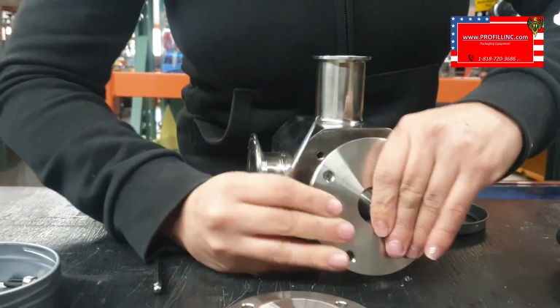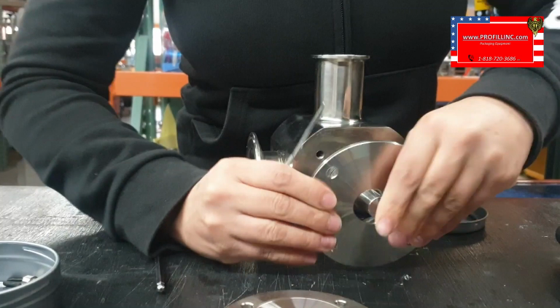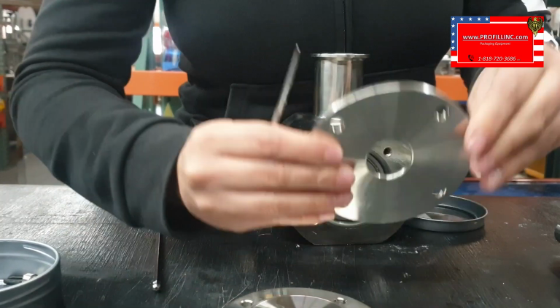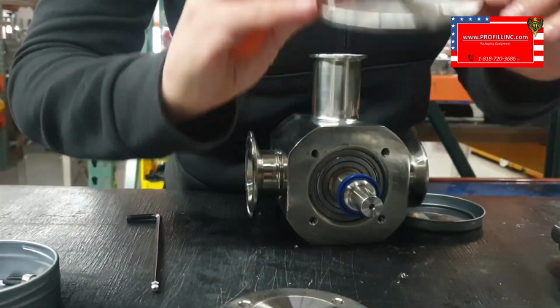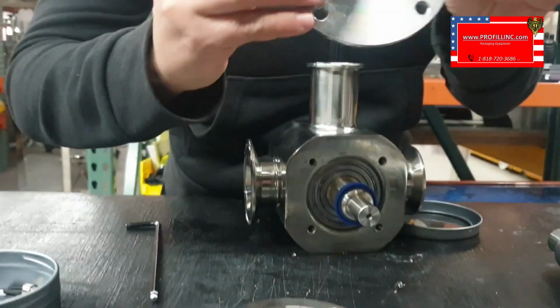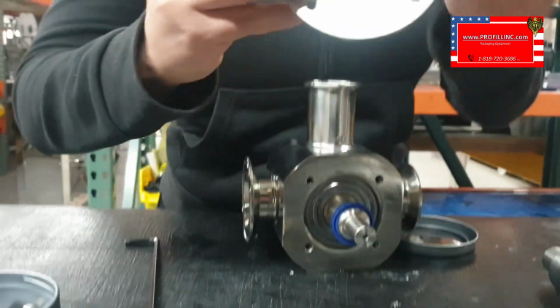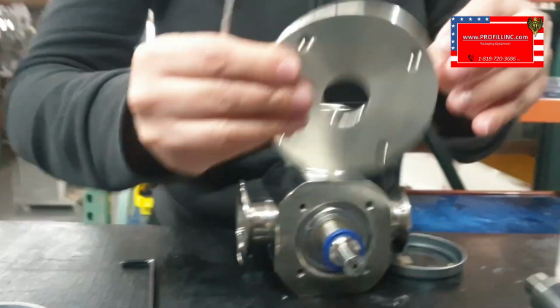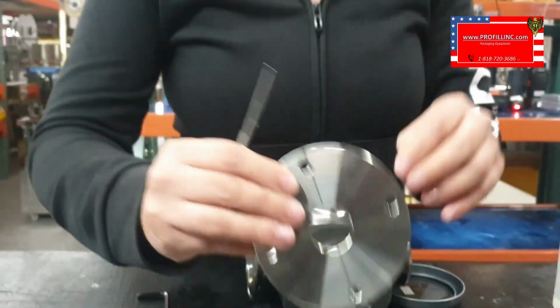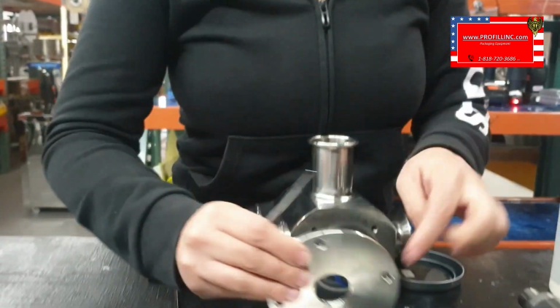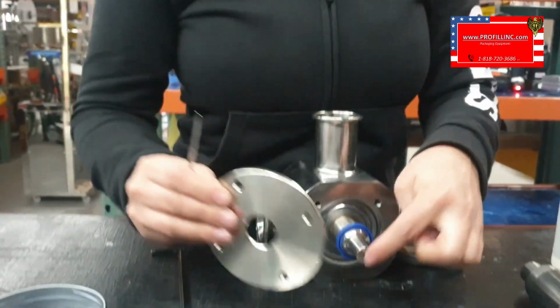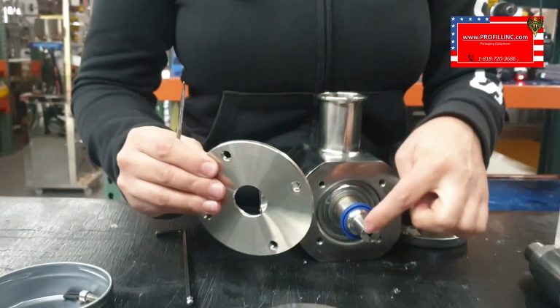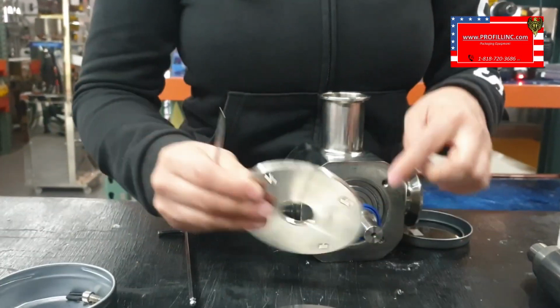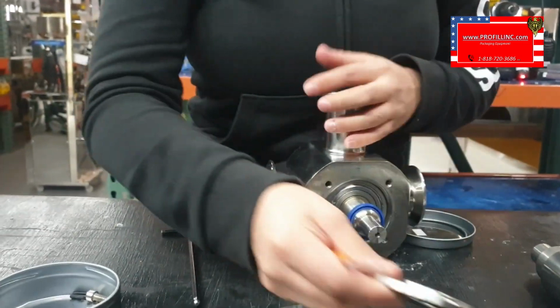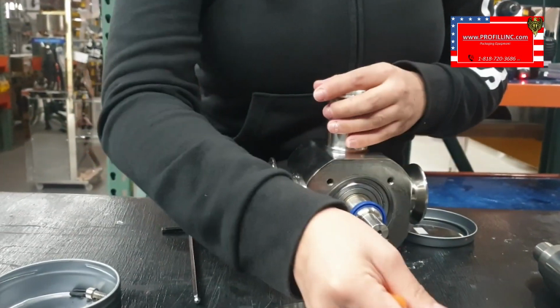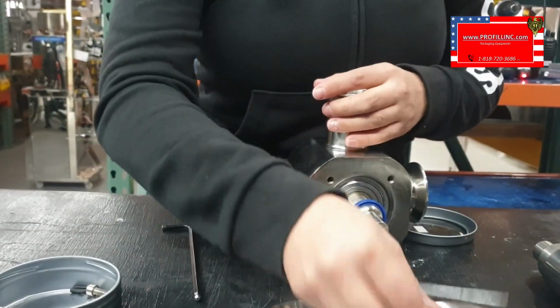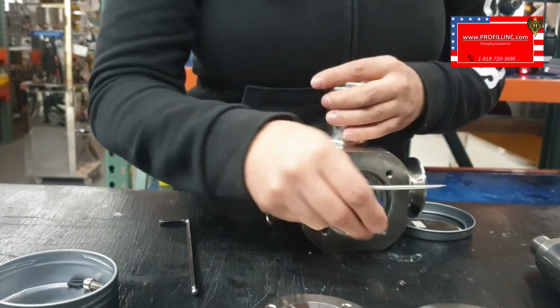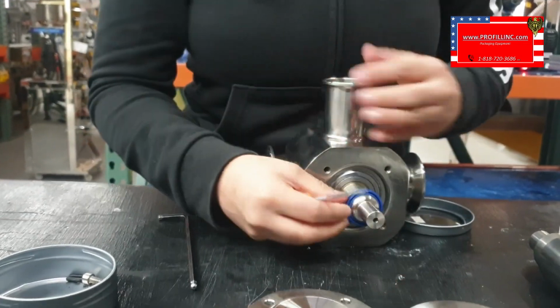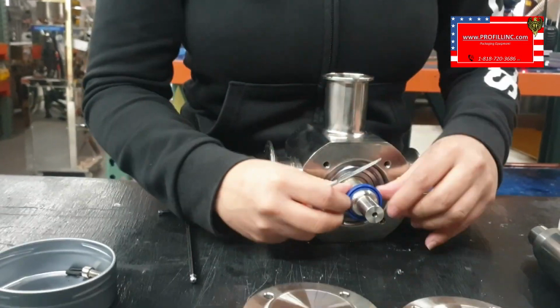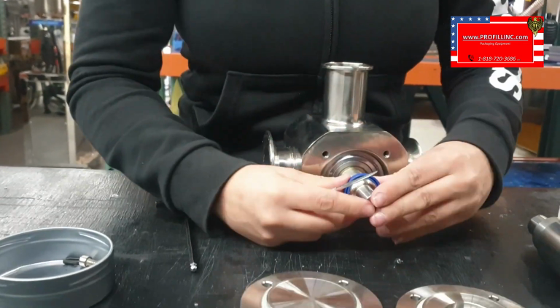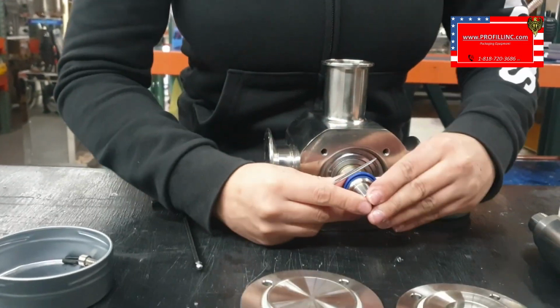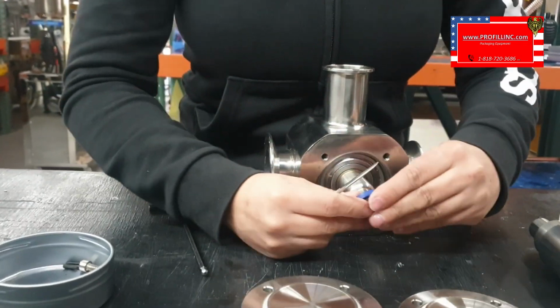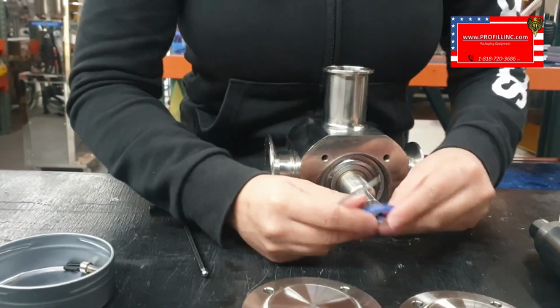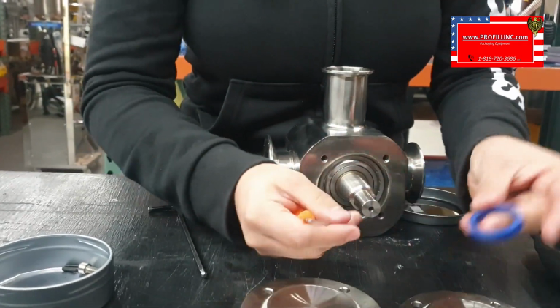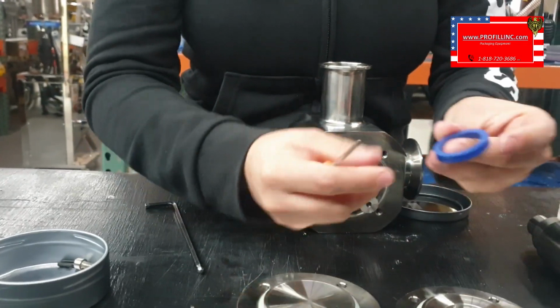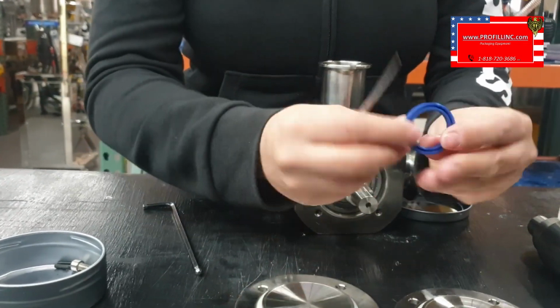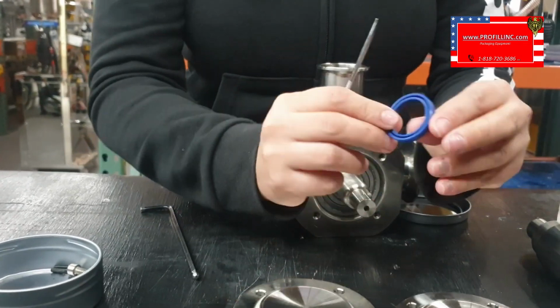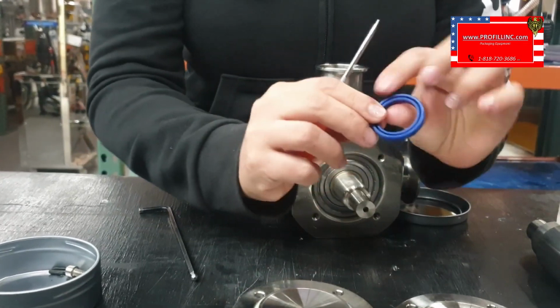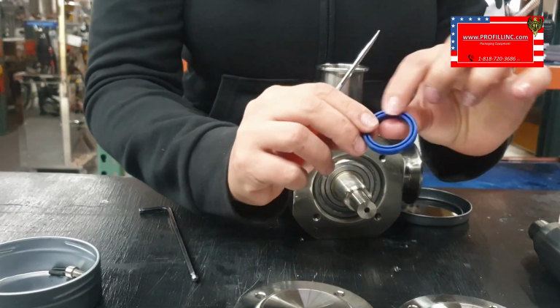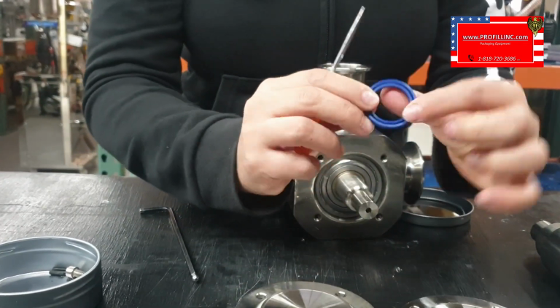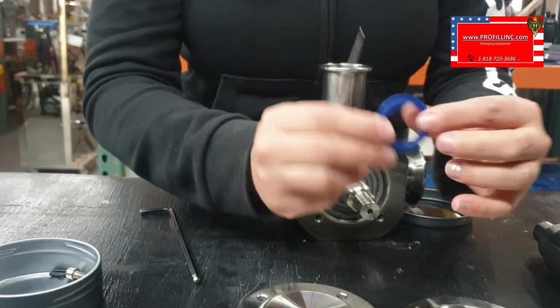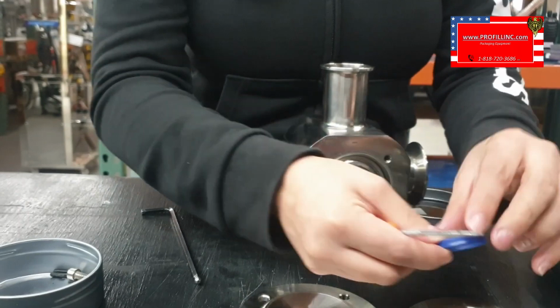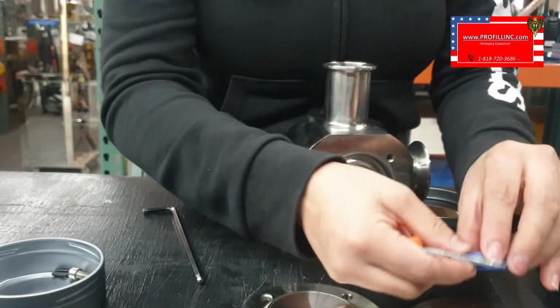The one with the hole always goes on the arm. There's a gasket, and the gasket always goes inward.